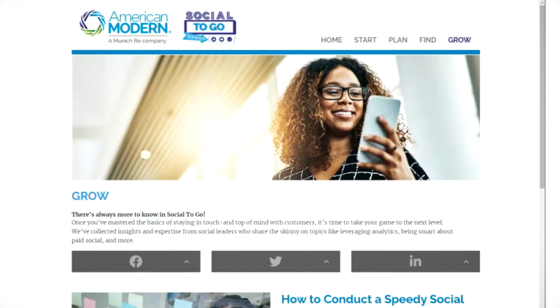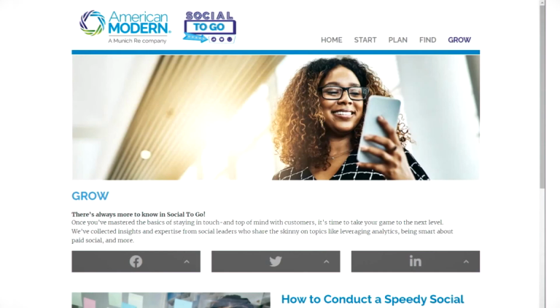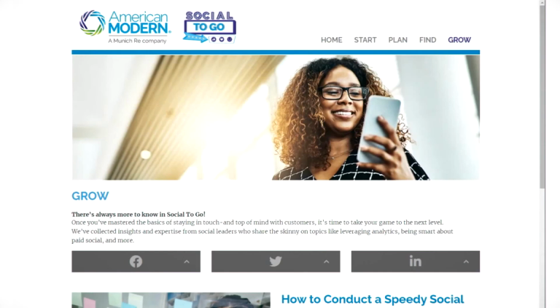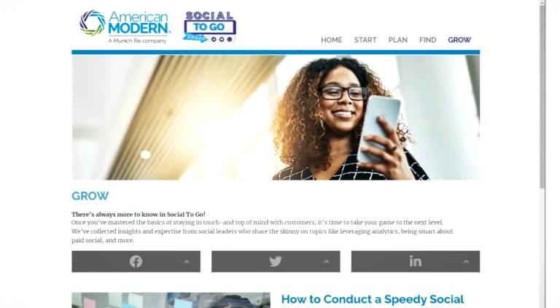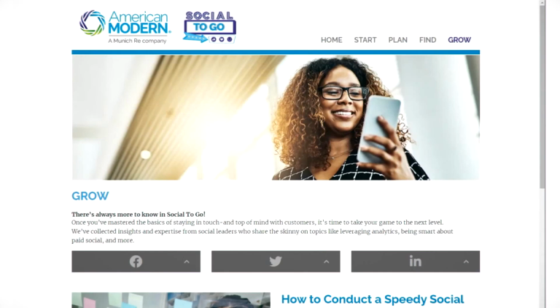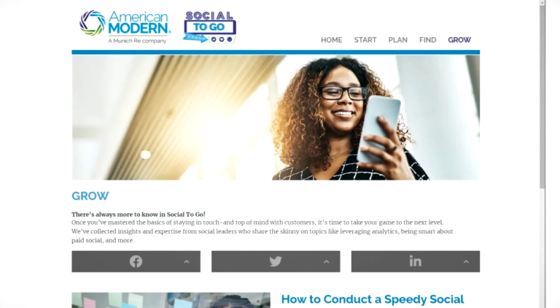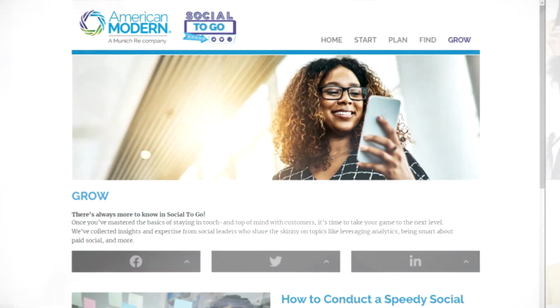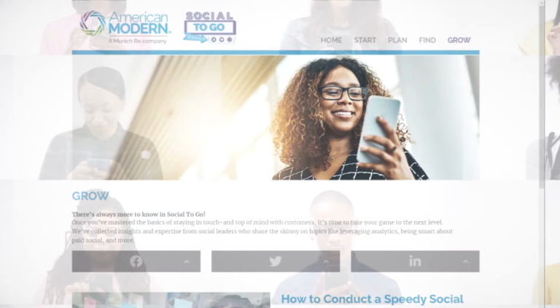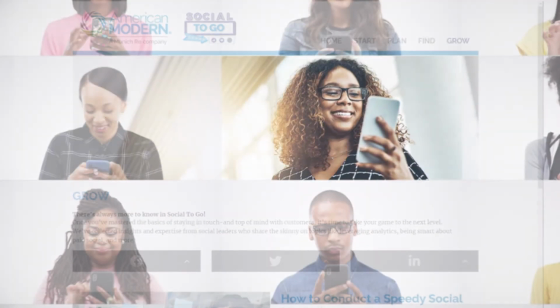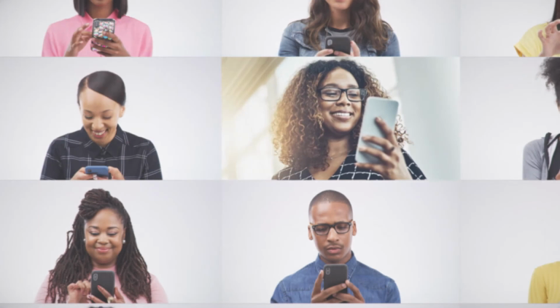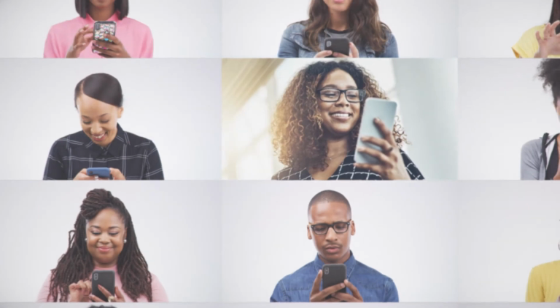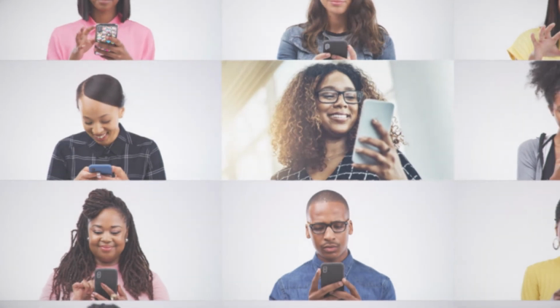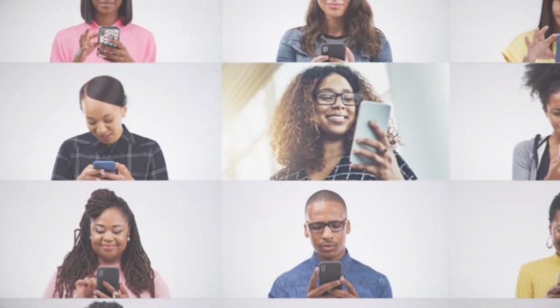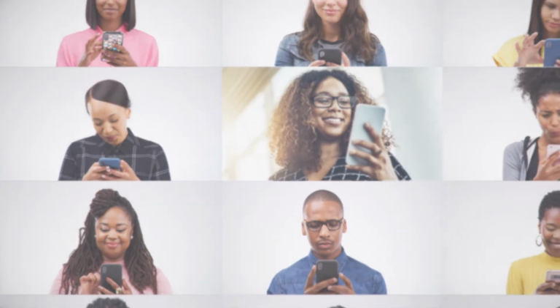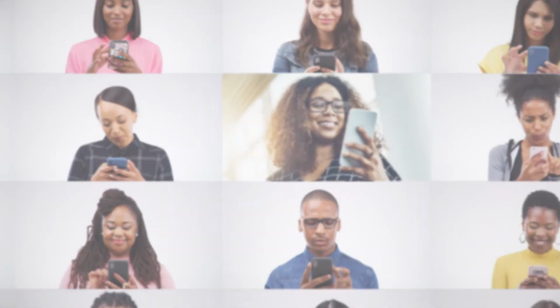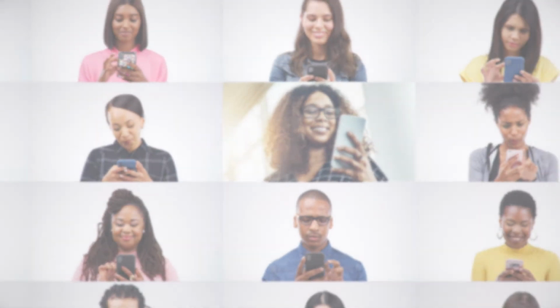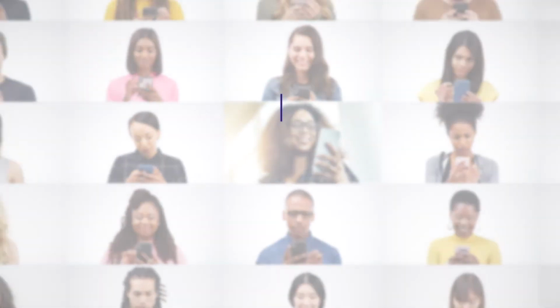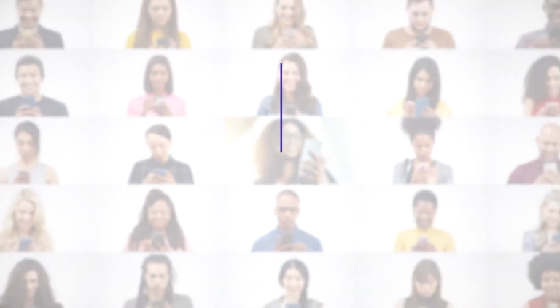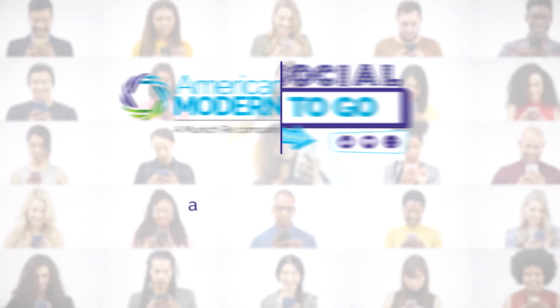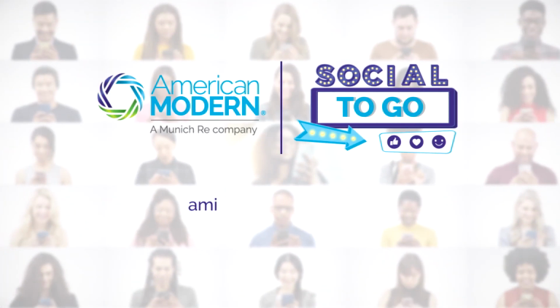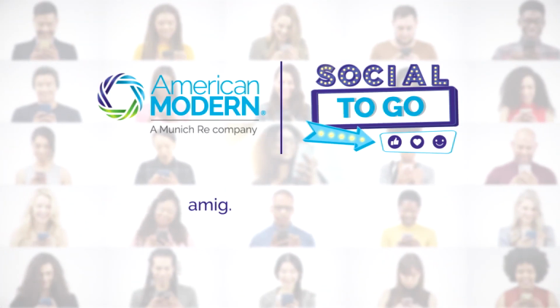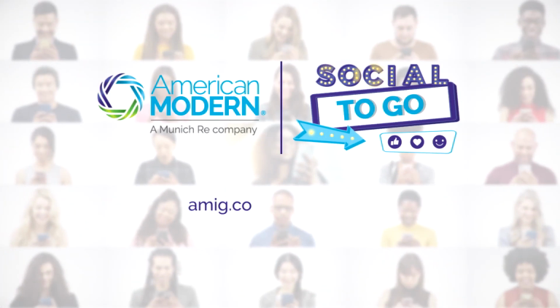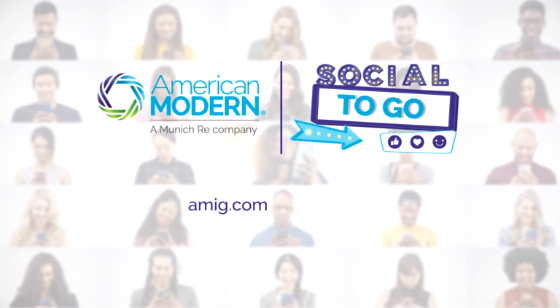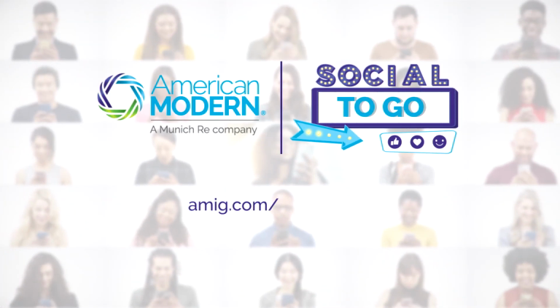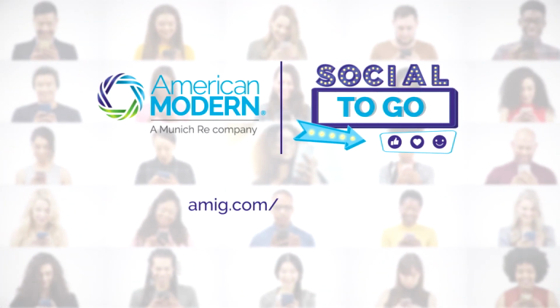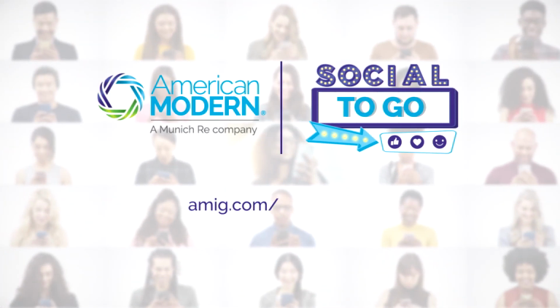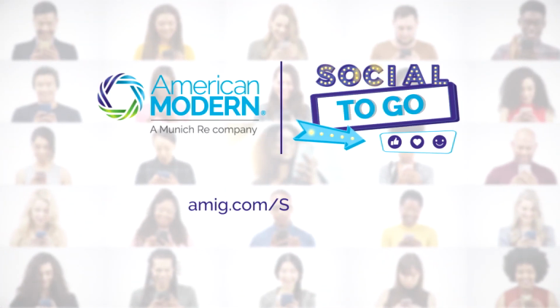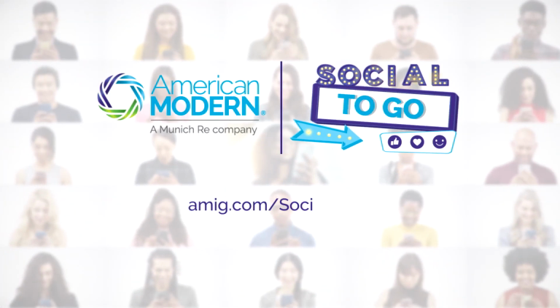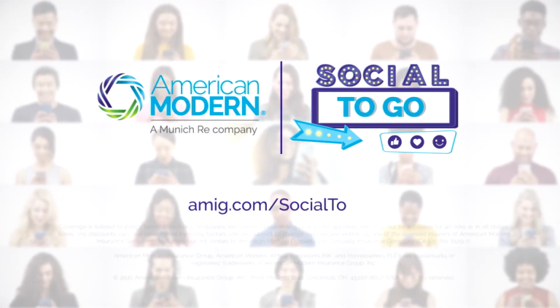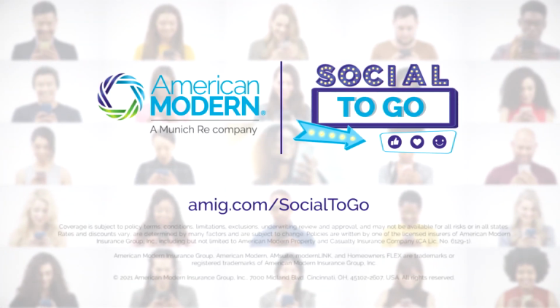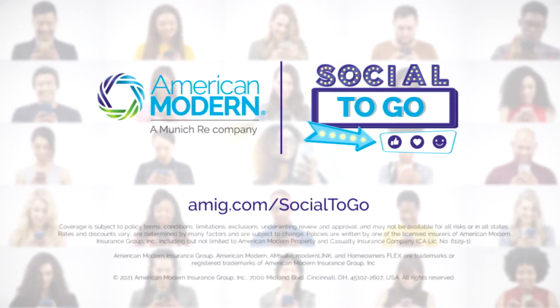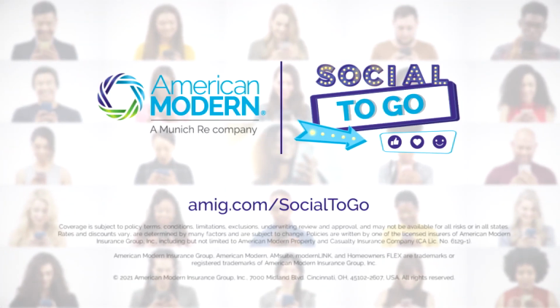So what are you waiting for? Get going. Check out Social to Go today at amig.com/social2go.